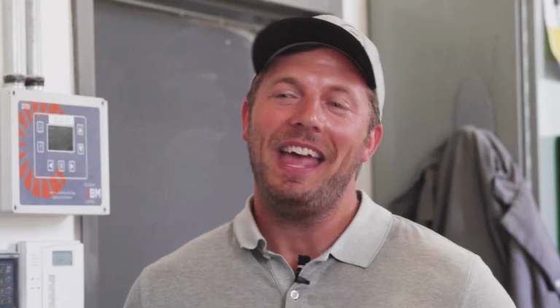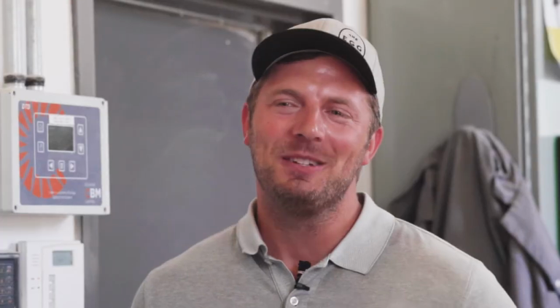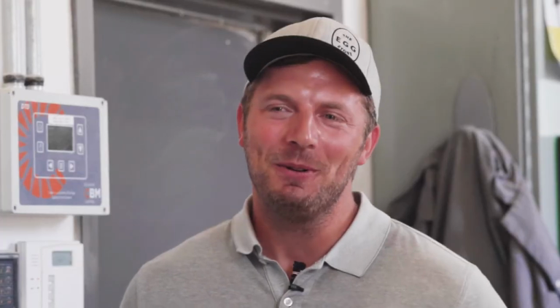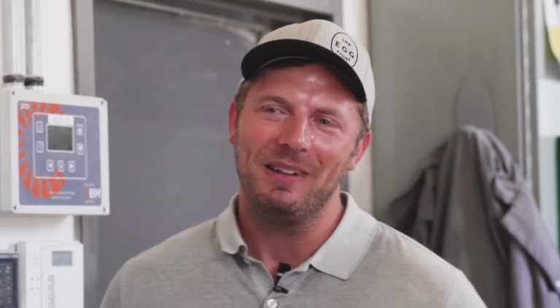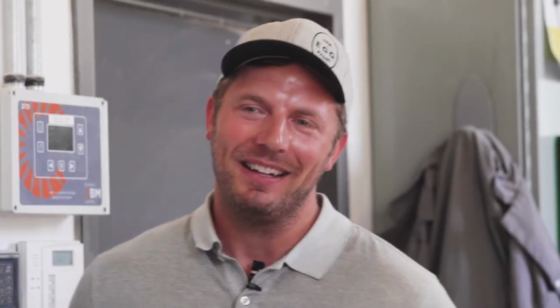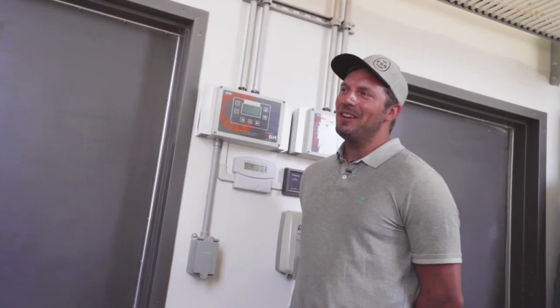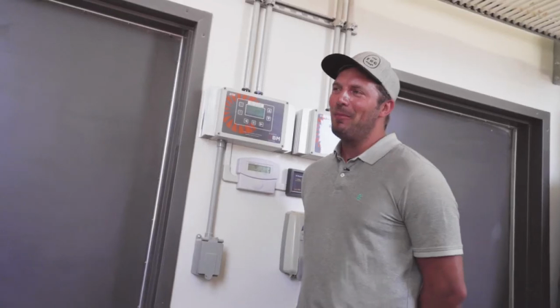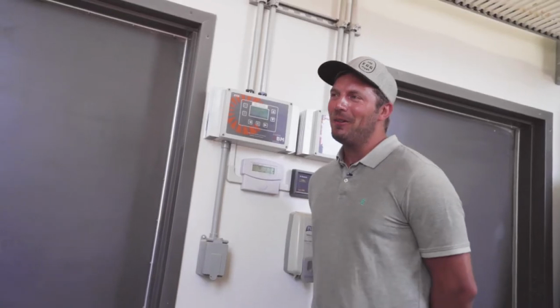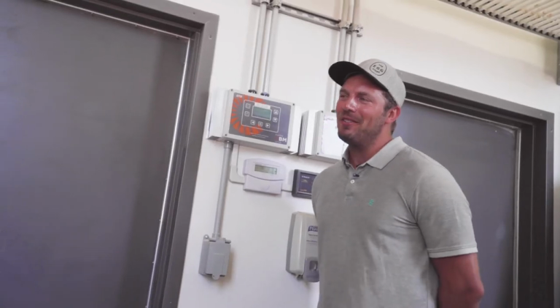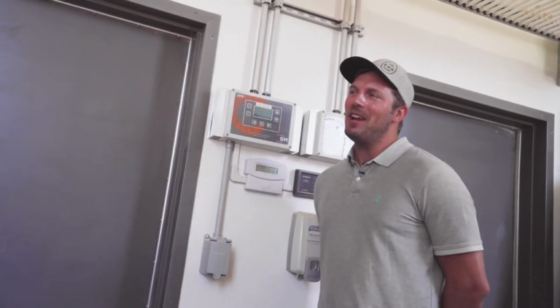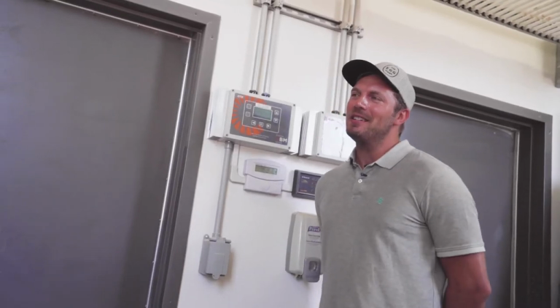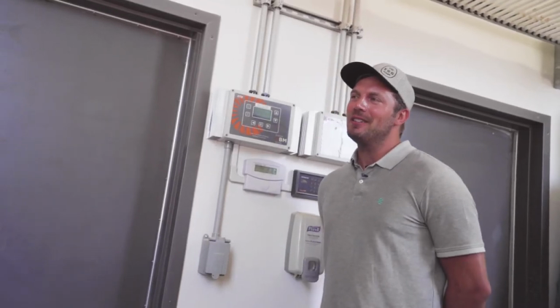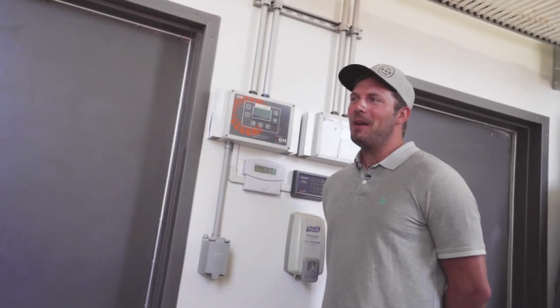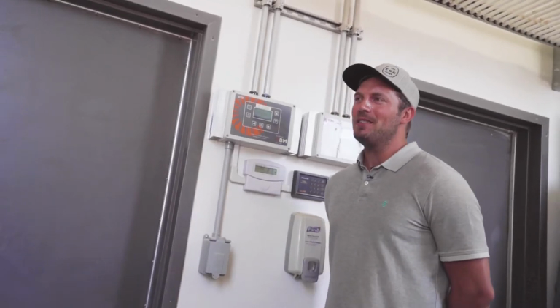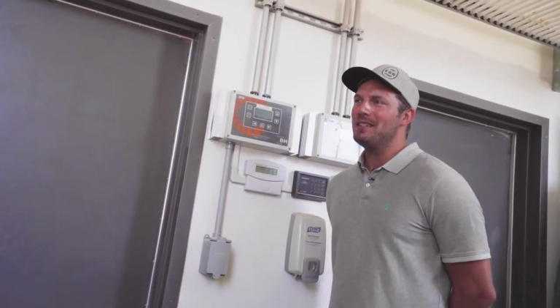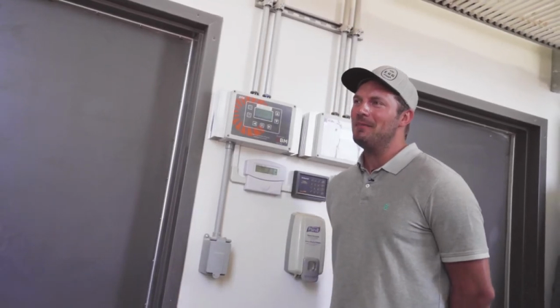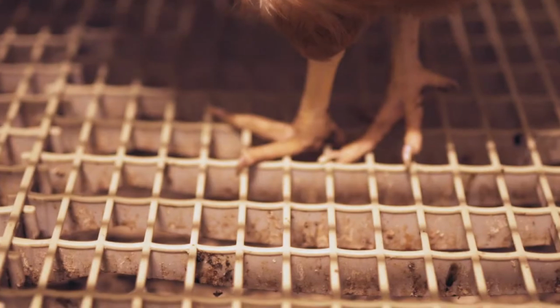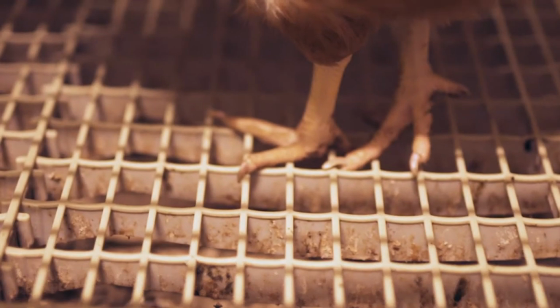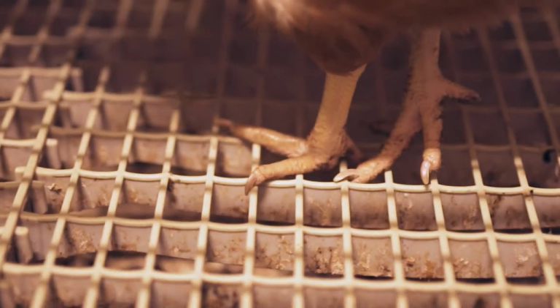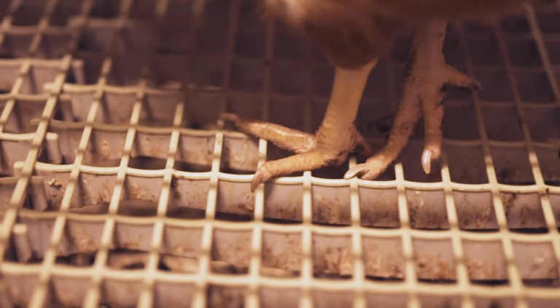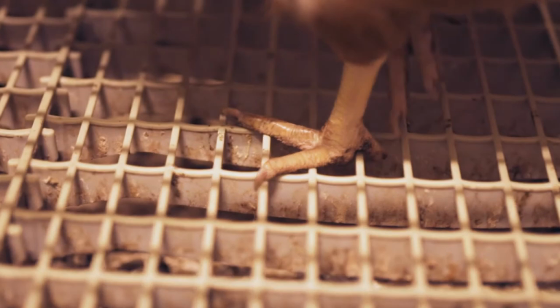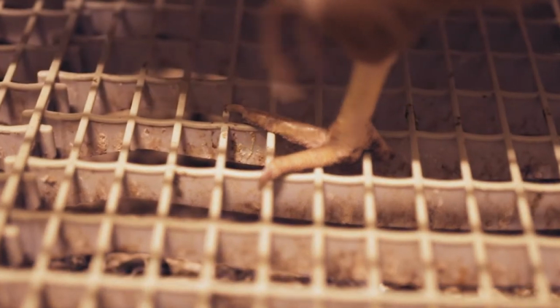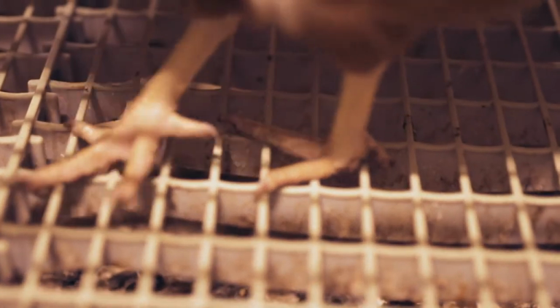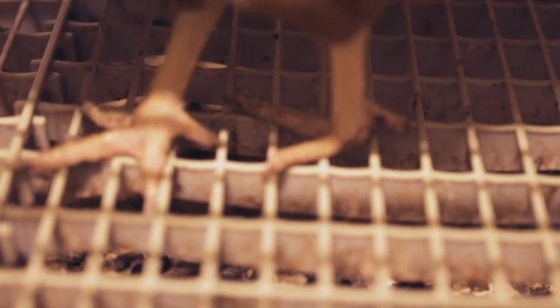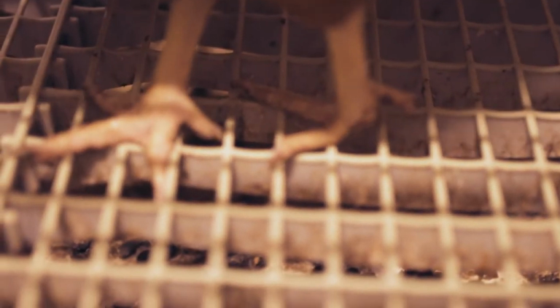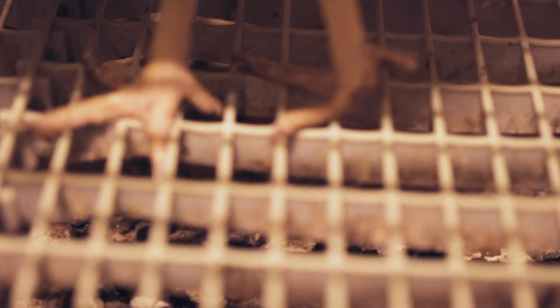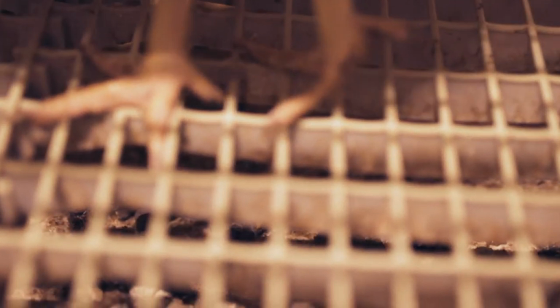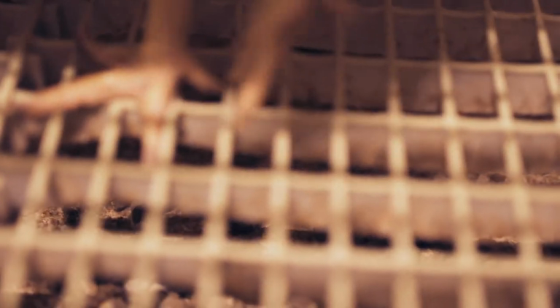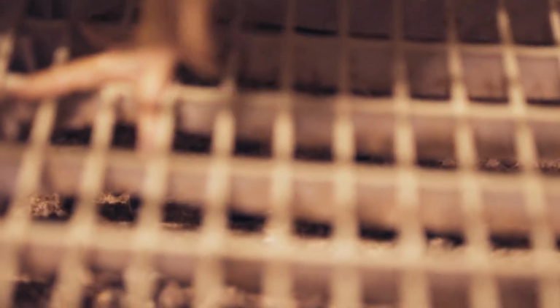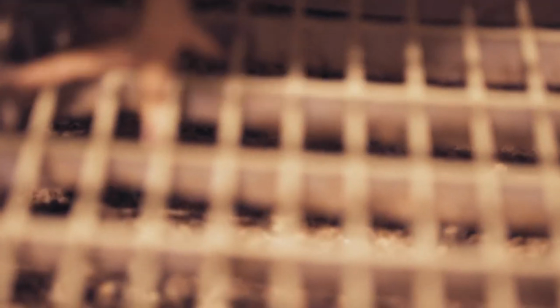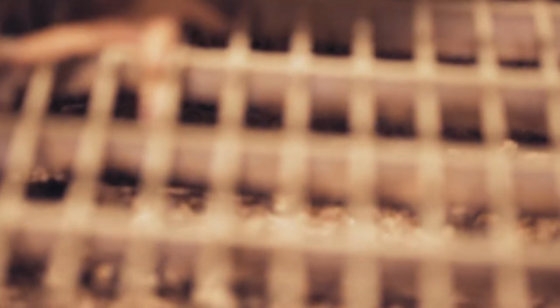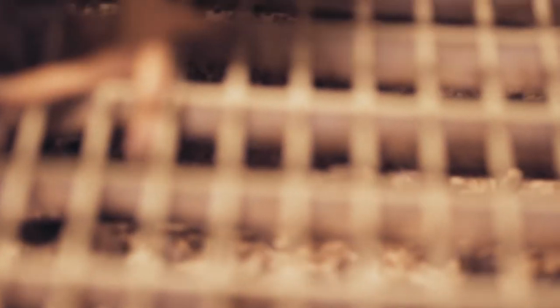Hens poop a lot. In our barn we have a Janssen scraper system that scrapes out the manure, which helps keep our eggs clean and our hens healthy.